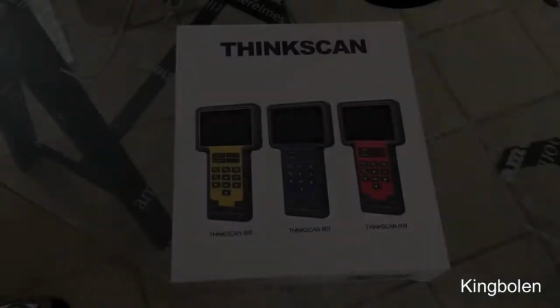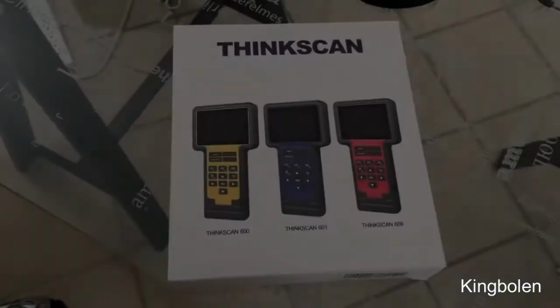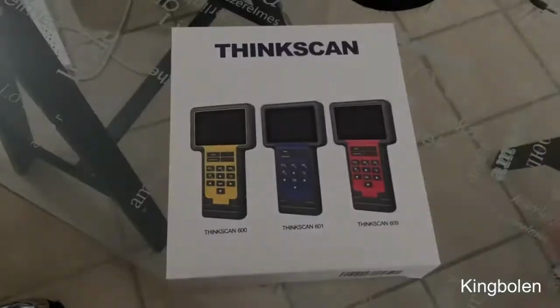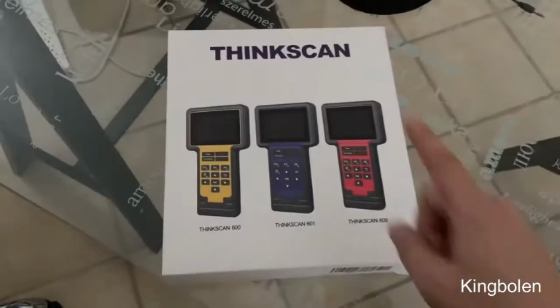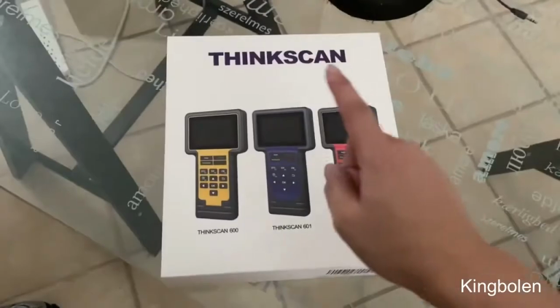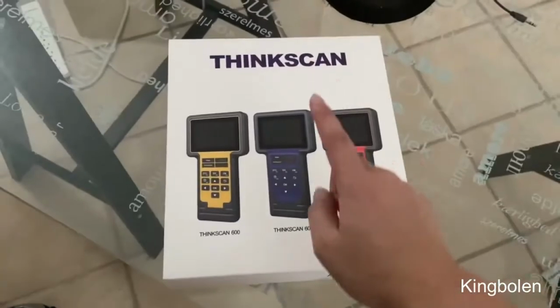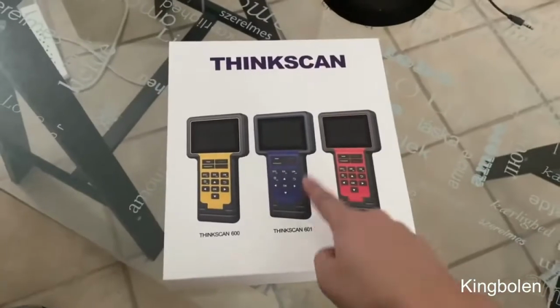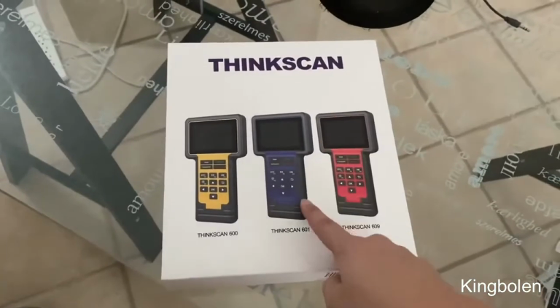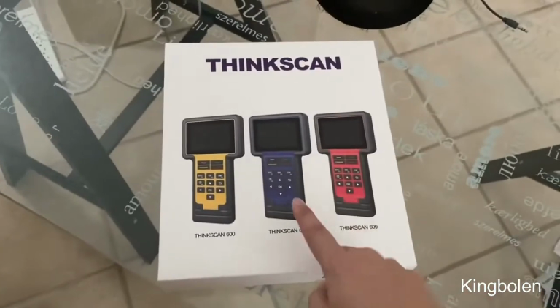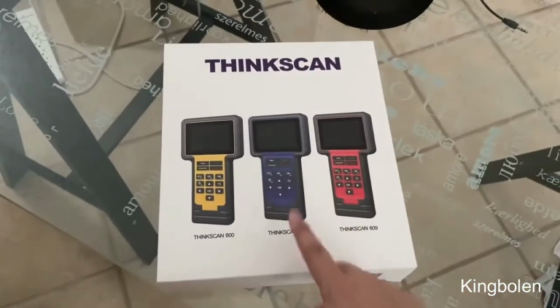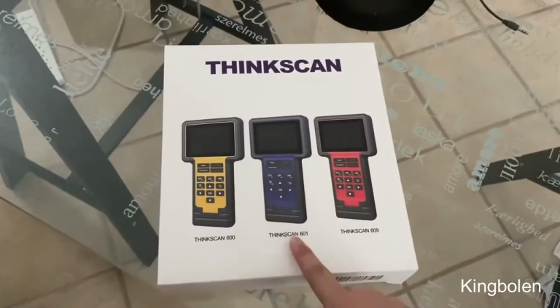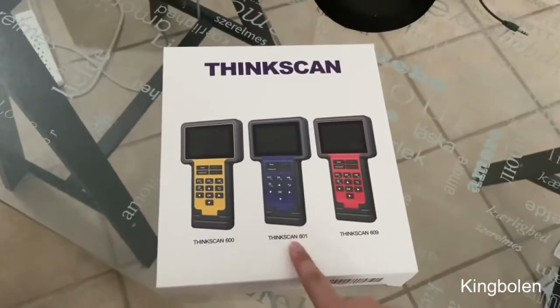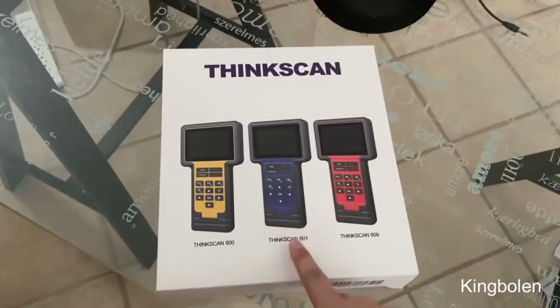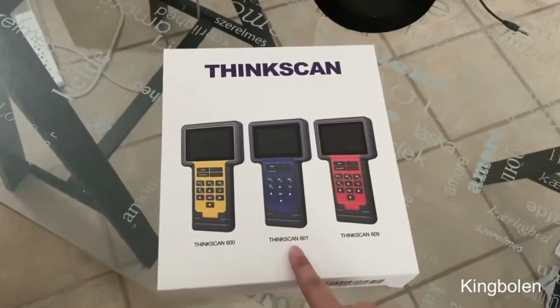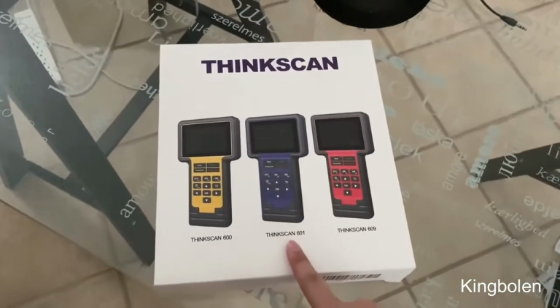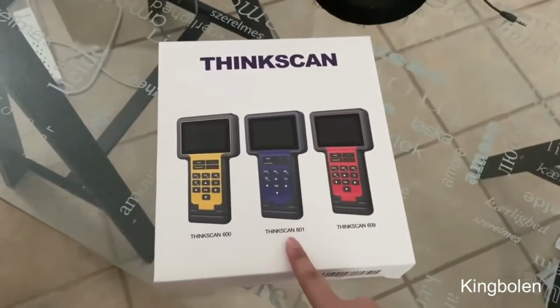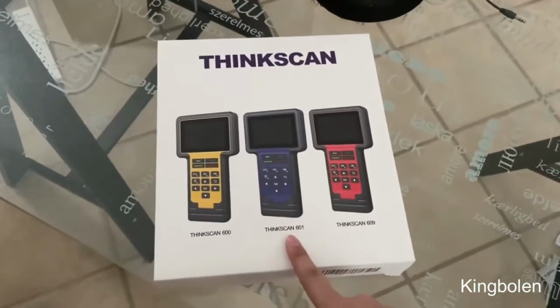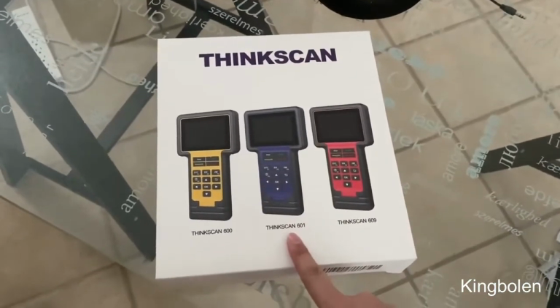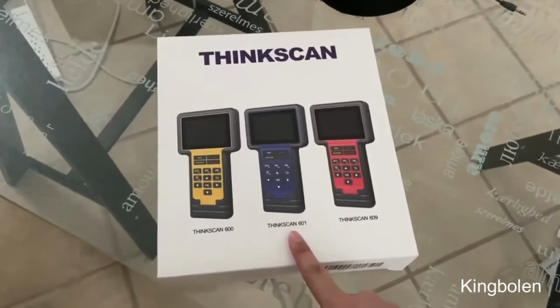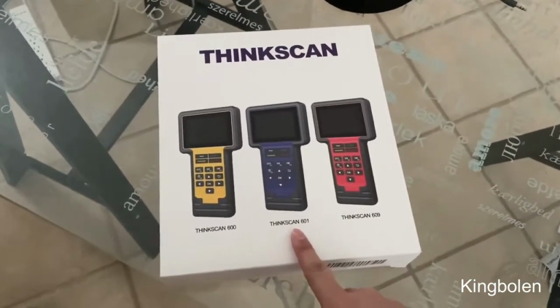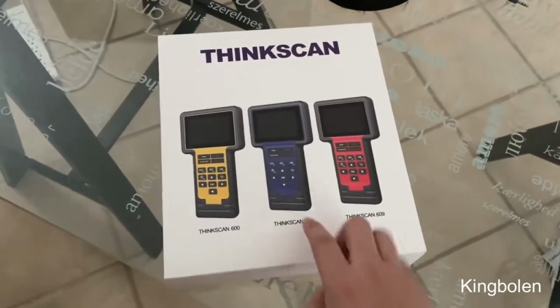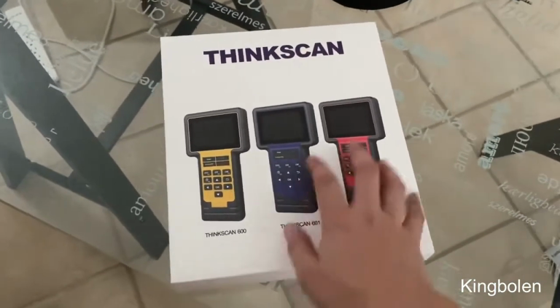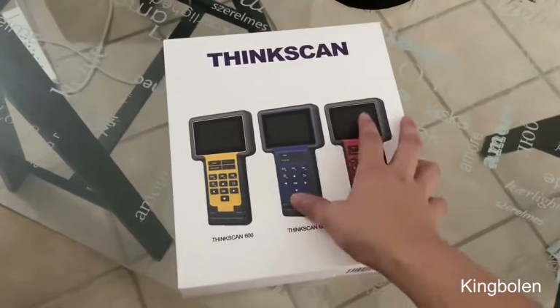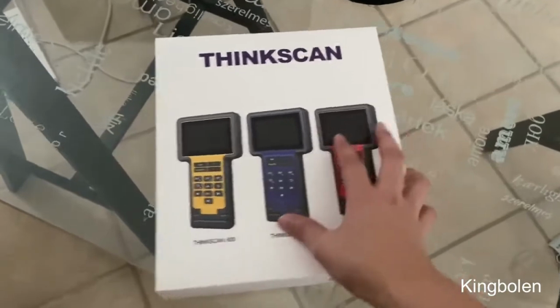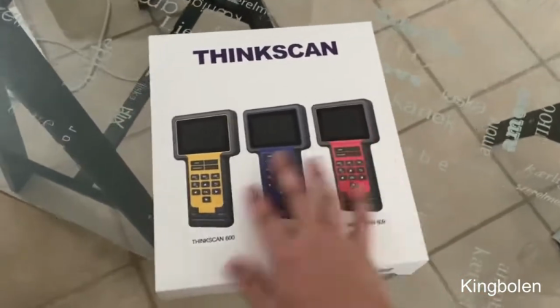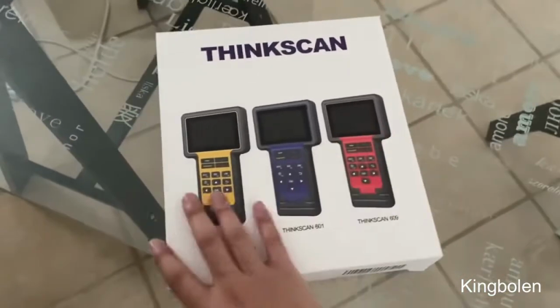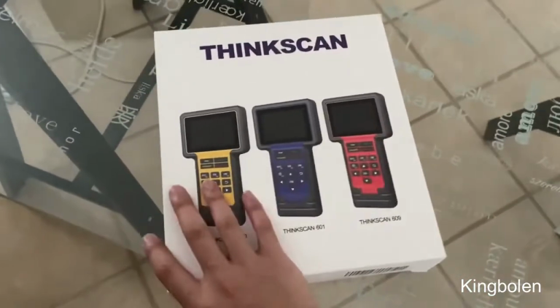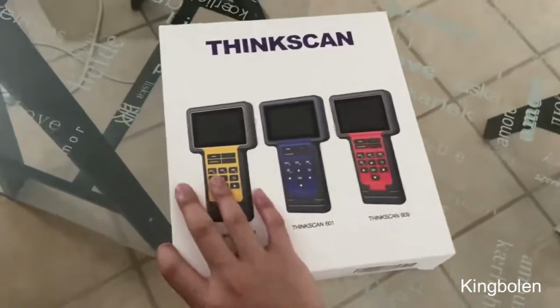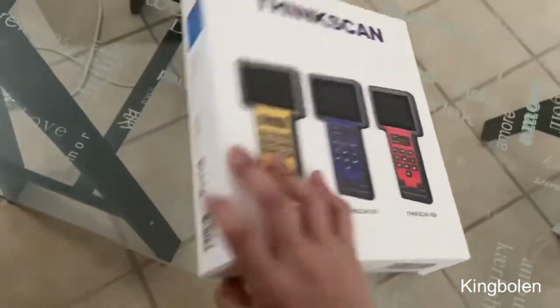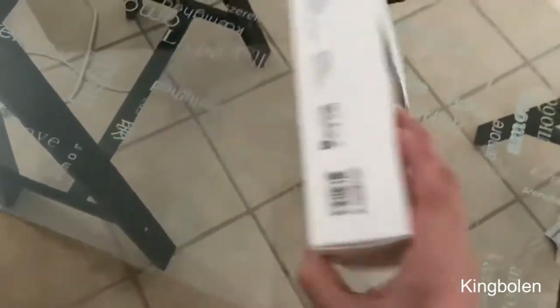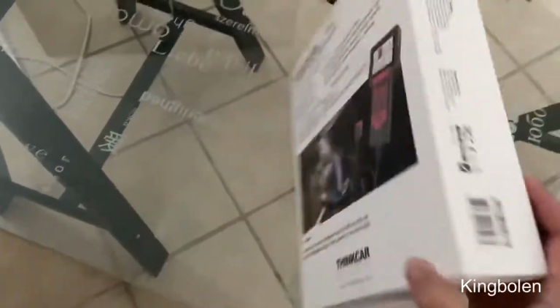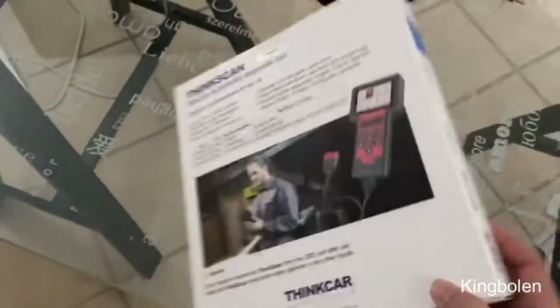Hey guys, in this video today we're going to look at the ThinkScan 601, that's this particular blue device right here.